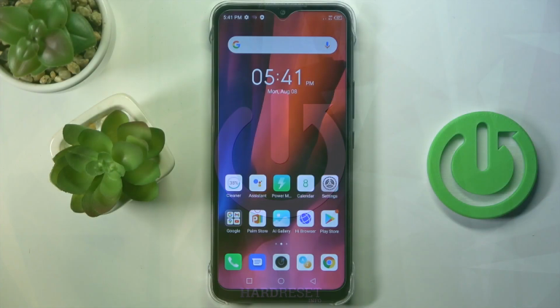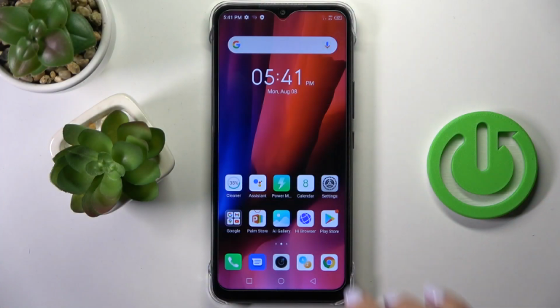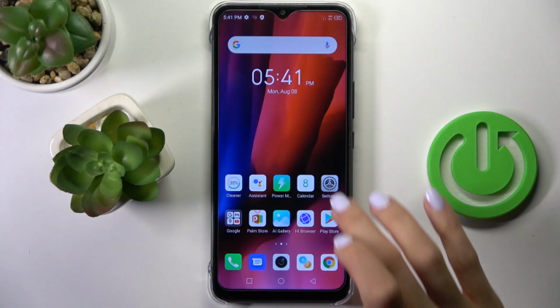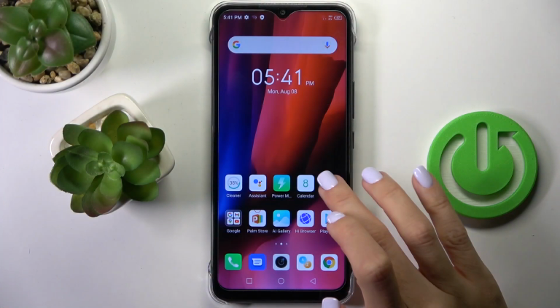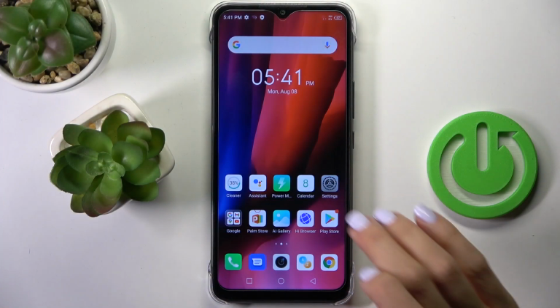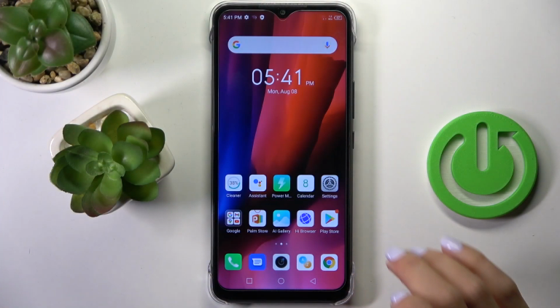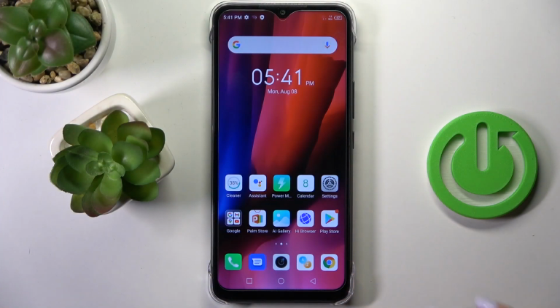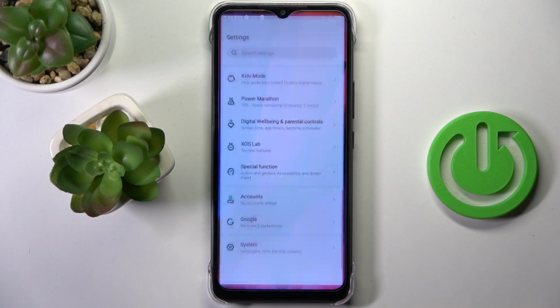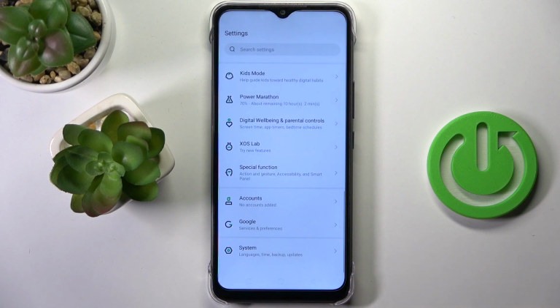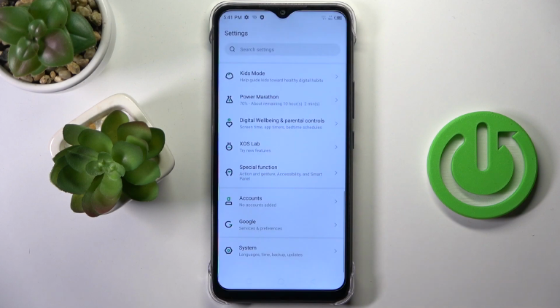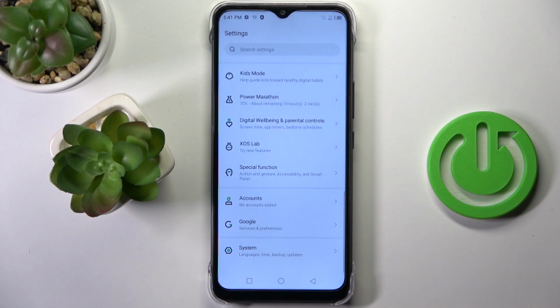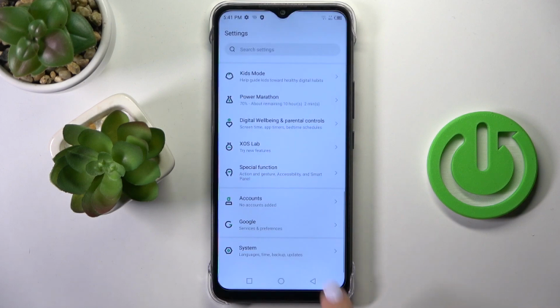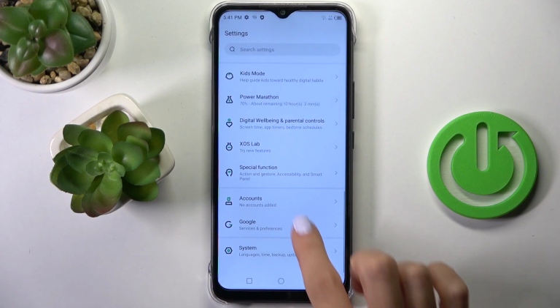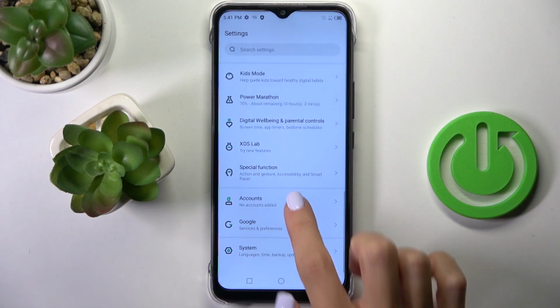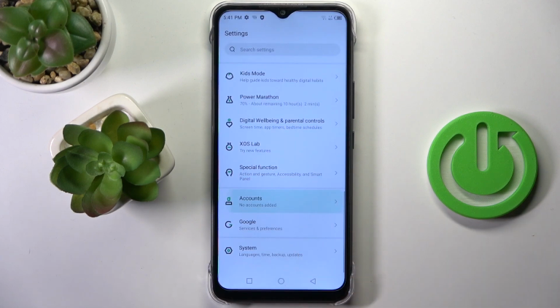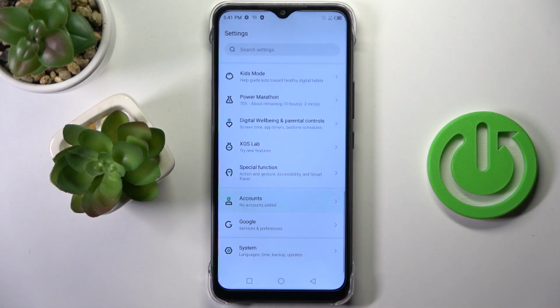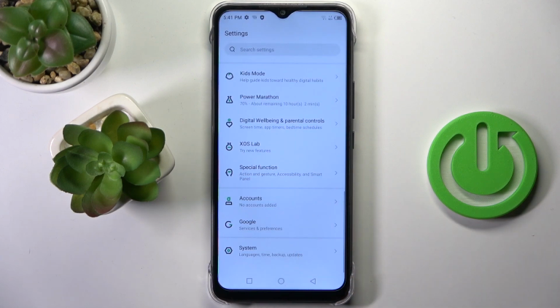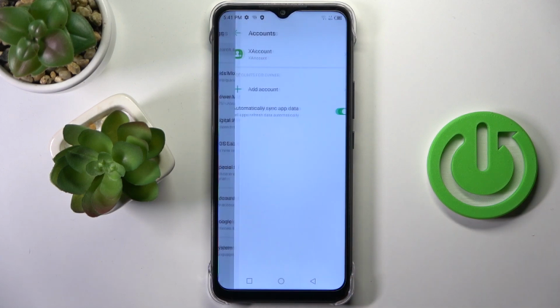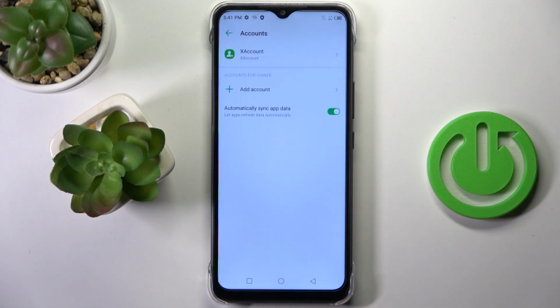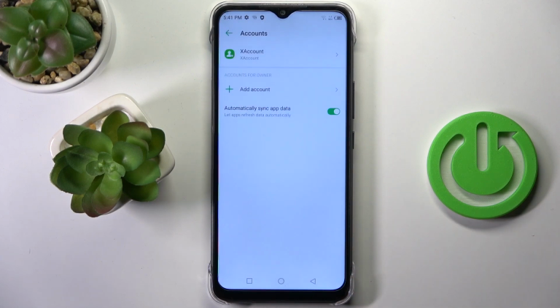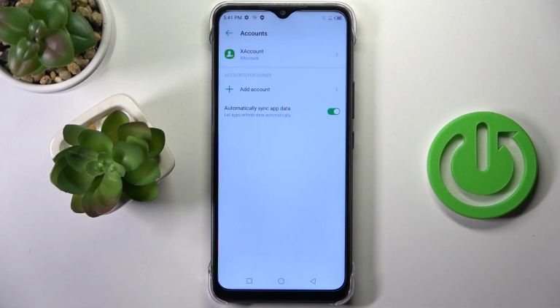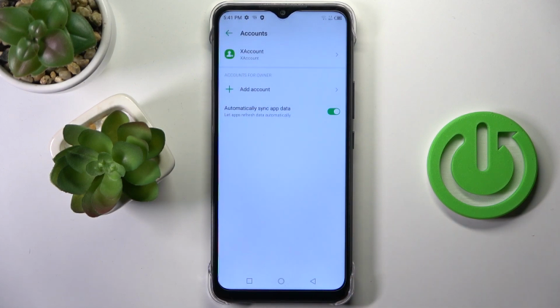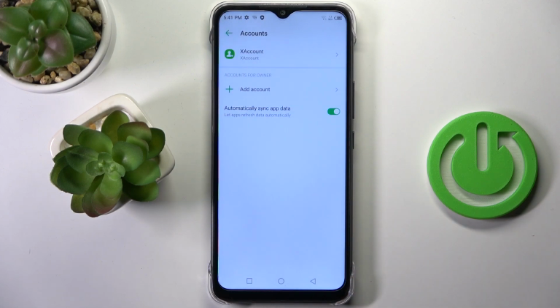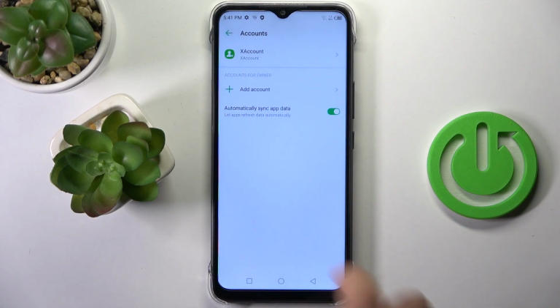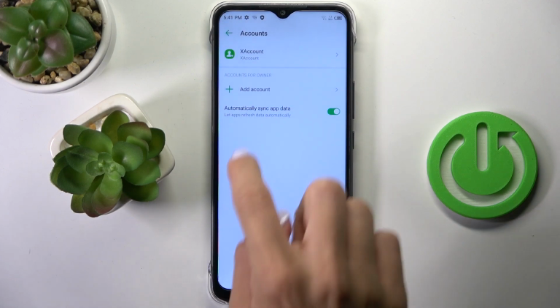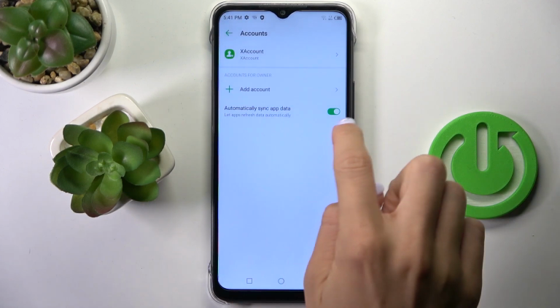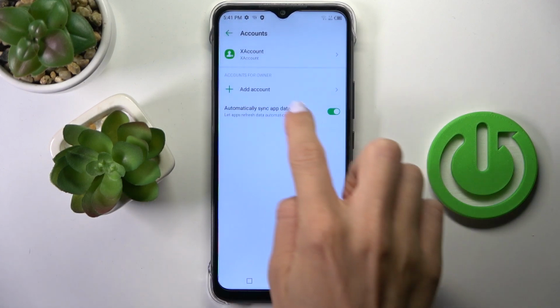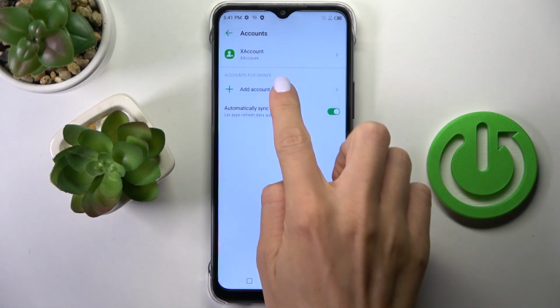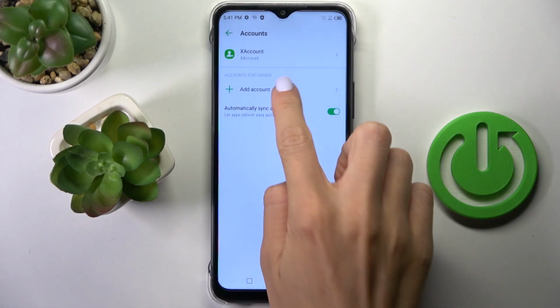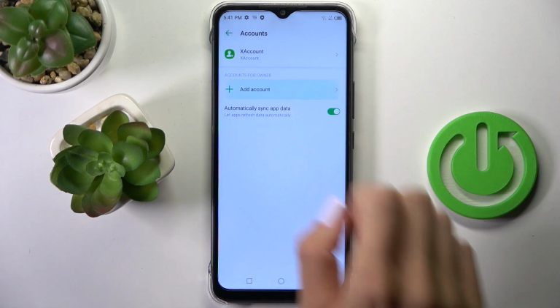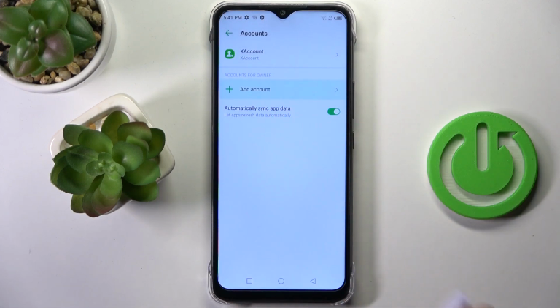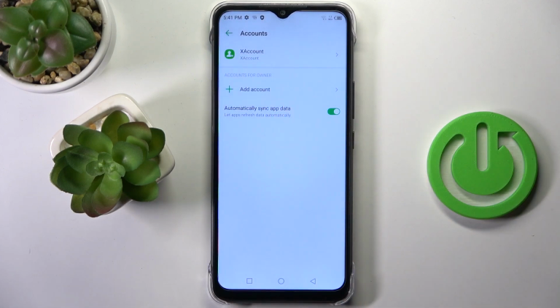So at first, open the settings, then find and select Accounts, and click on Add Account.